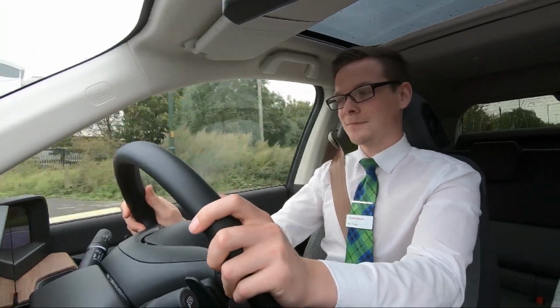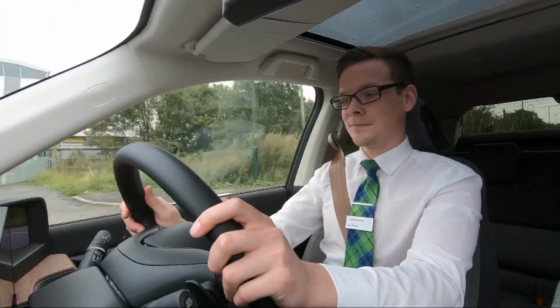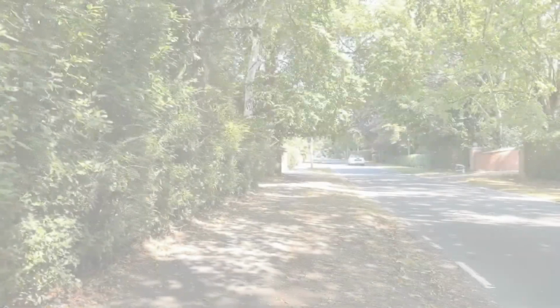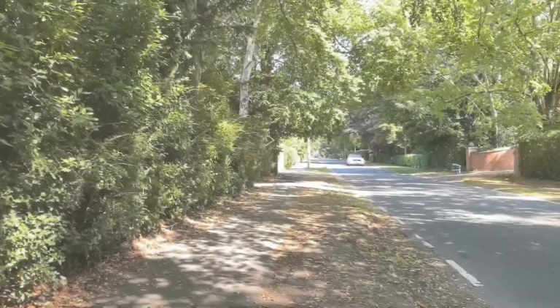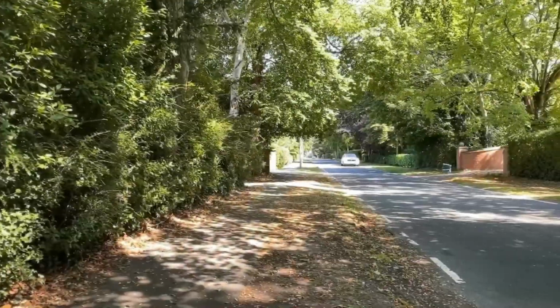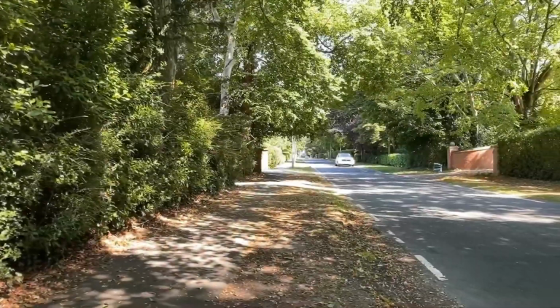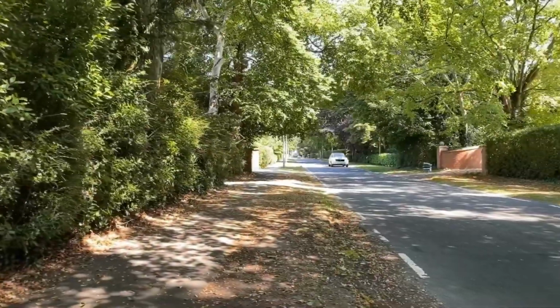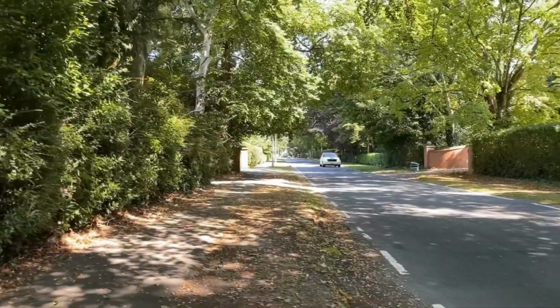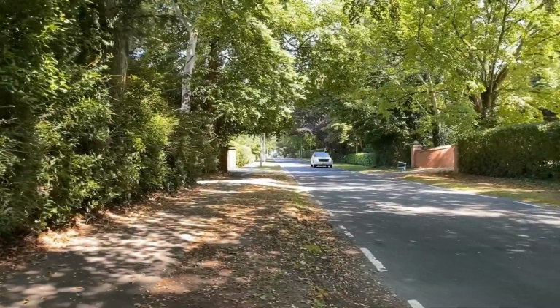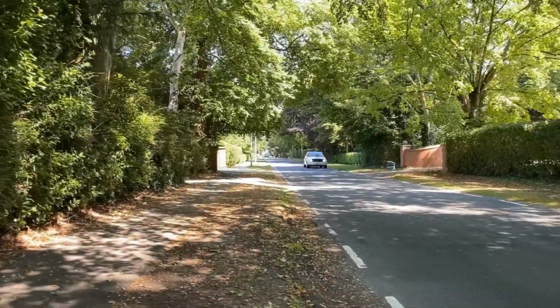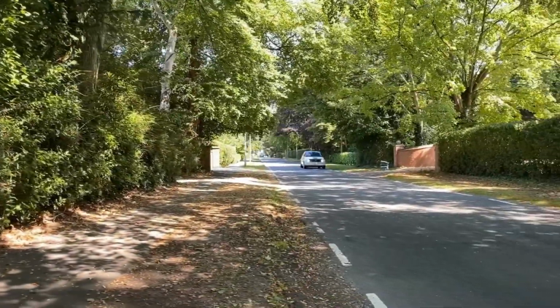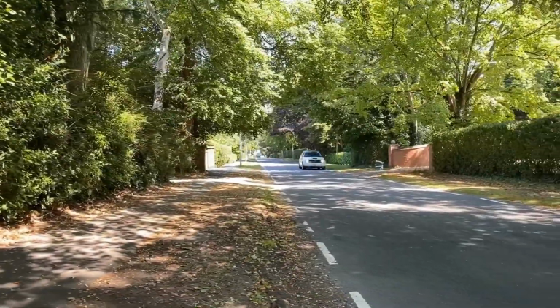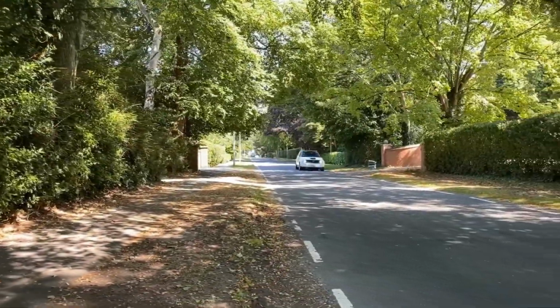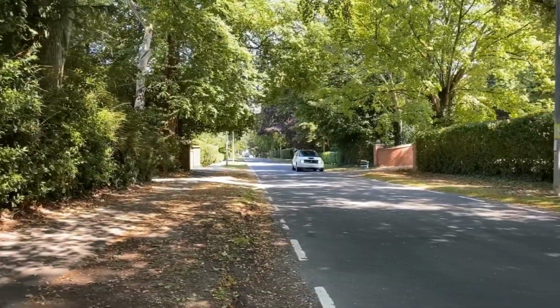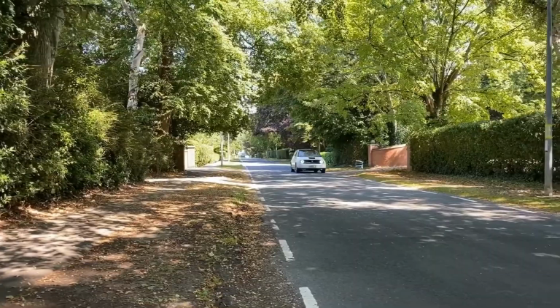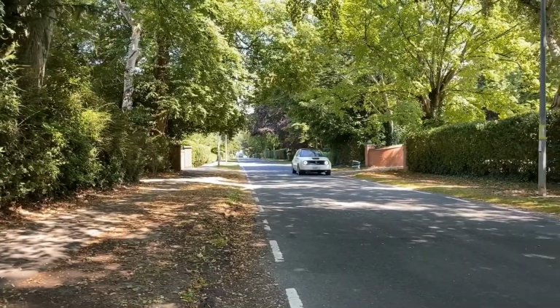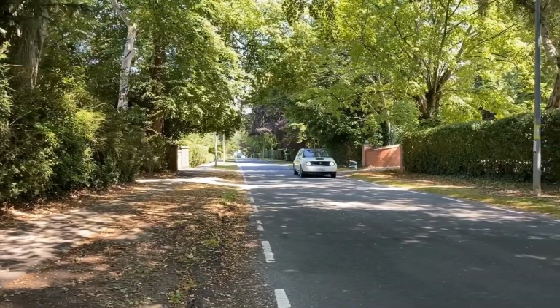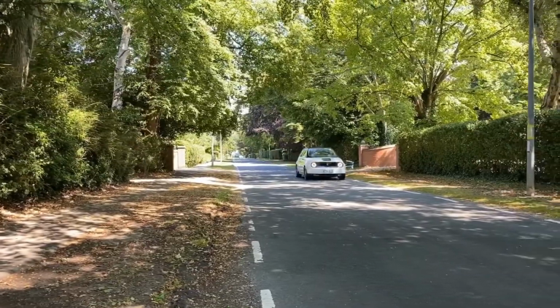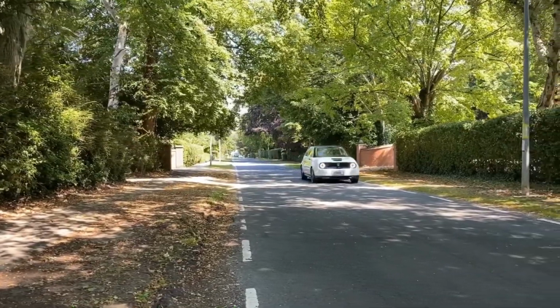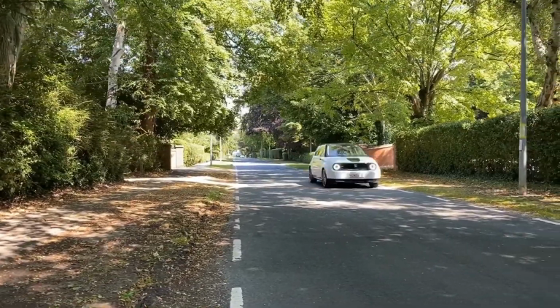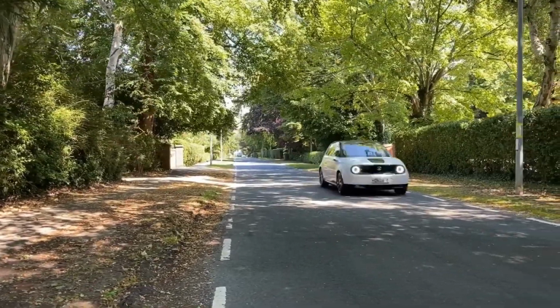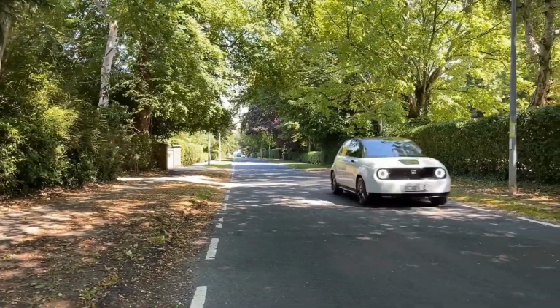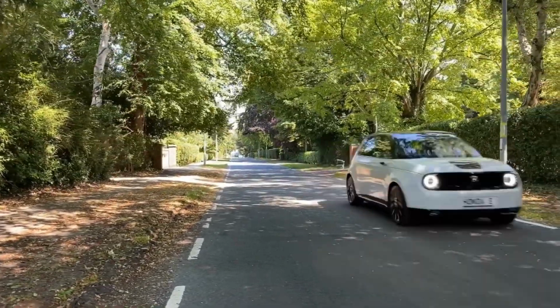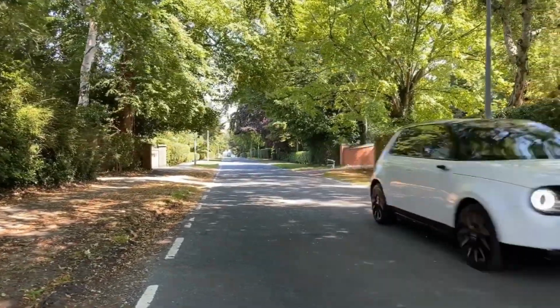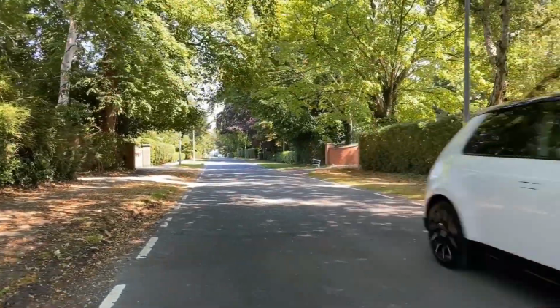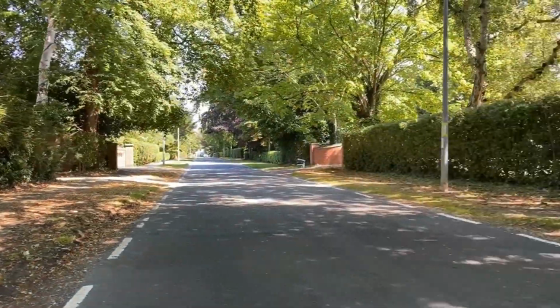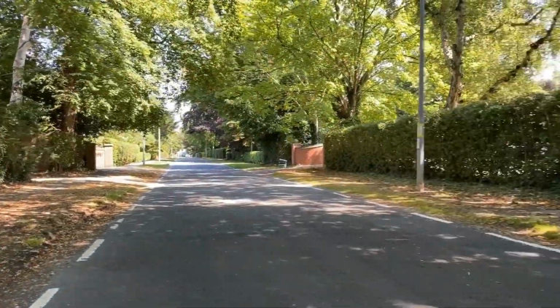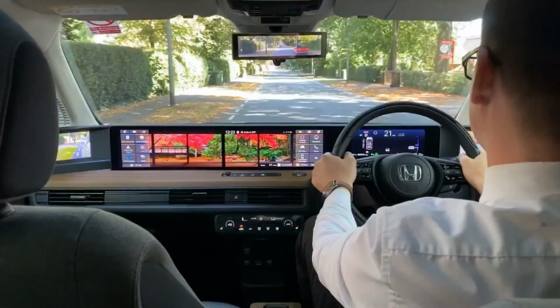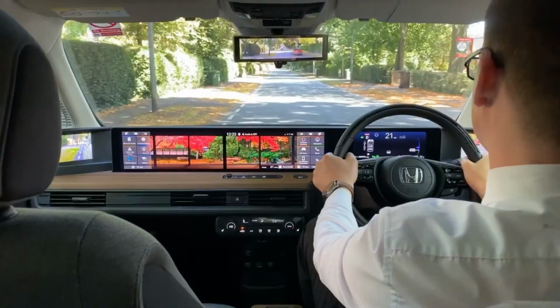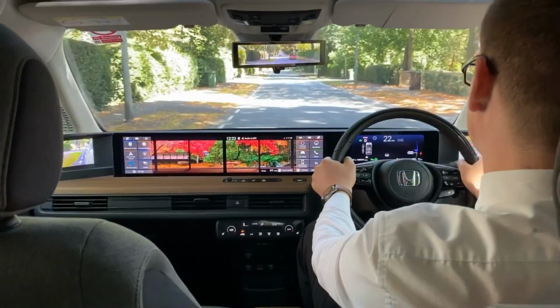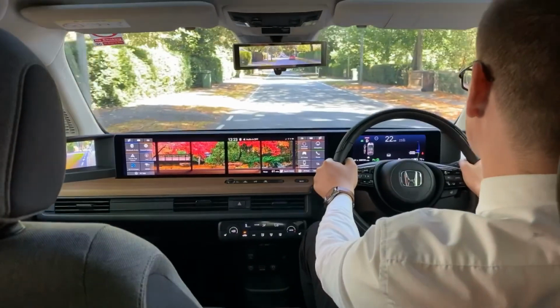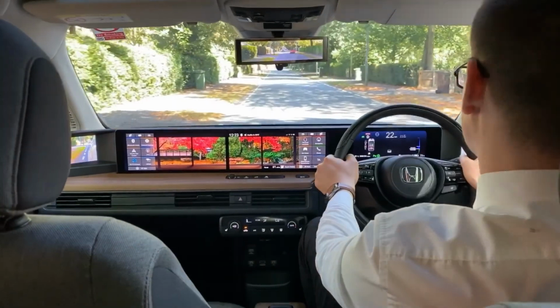Experience the Honda E now at DM Keith. We're ready to welcome you back safely.